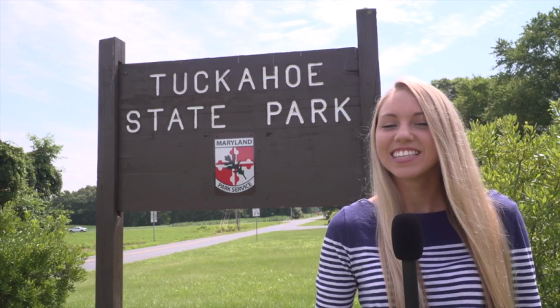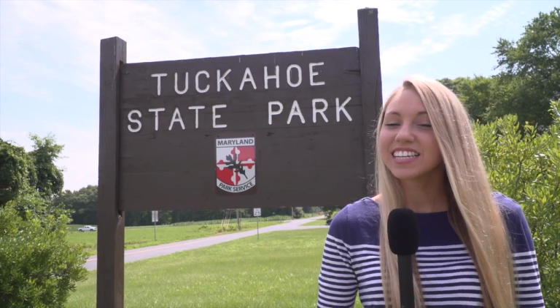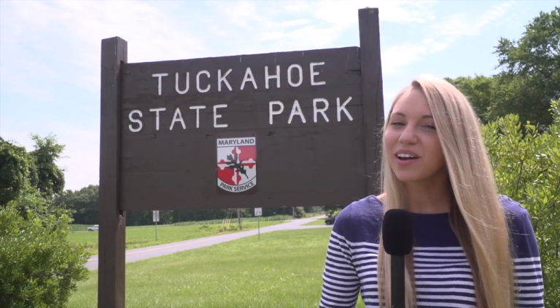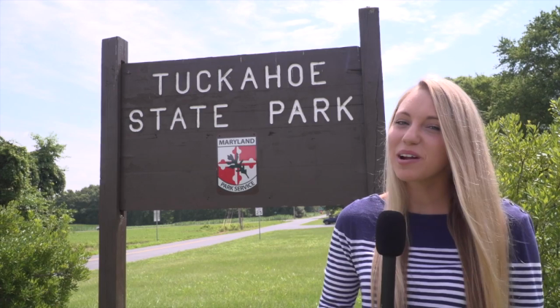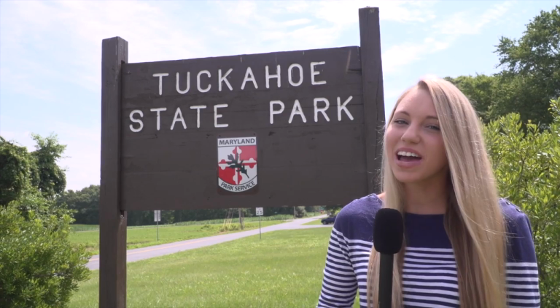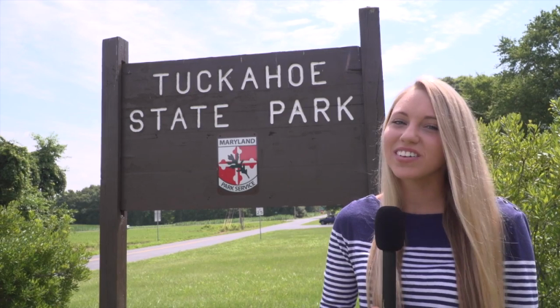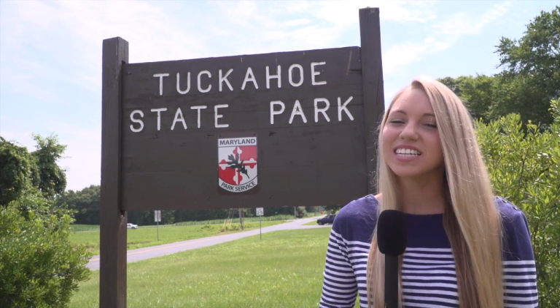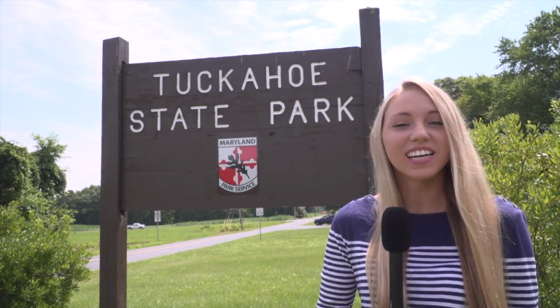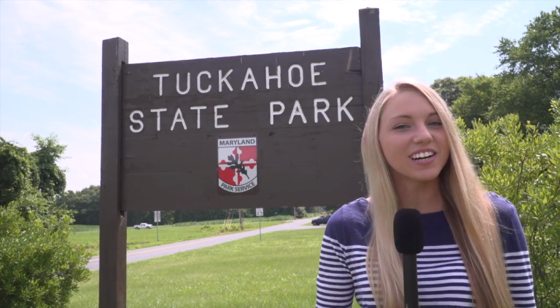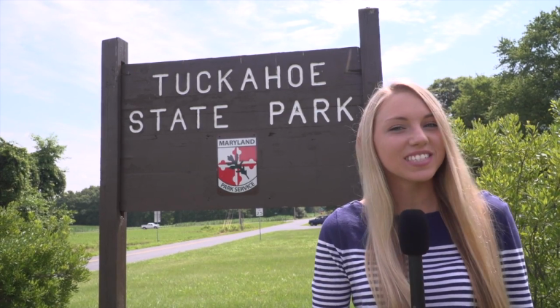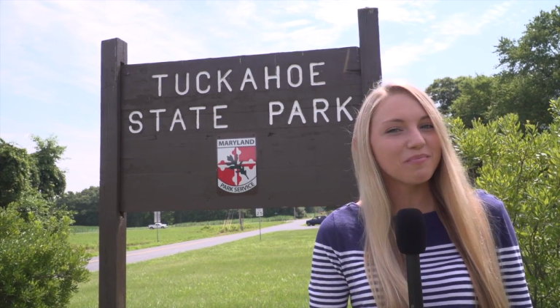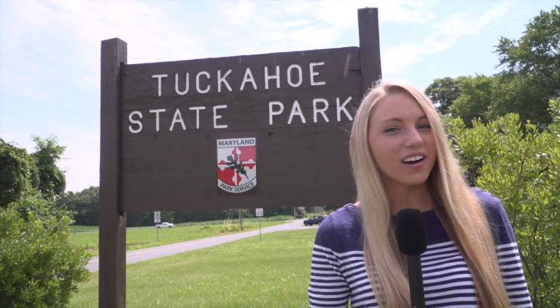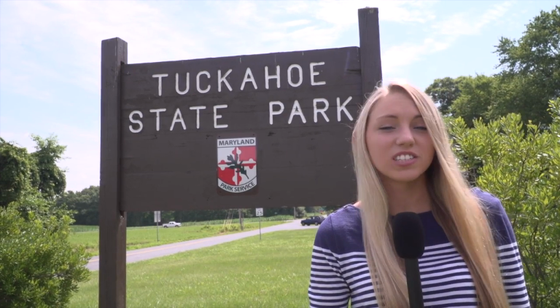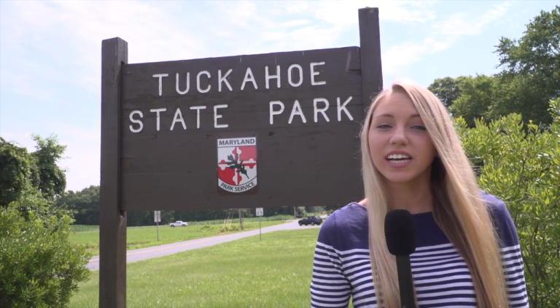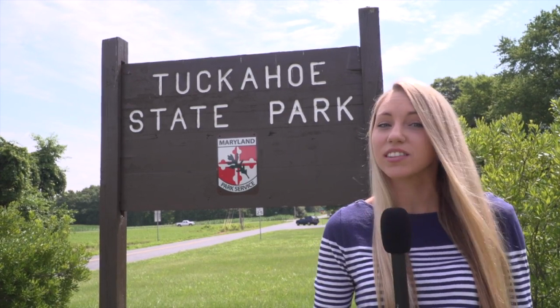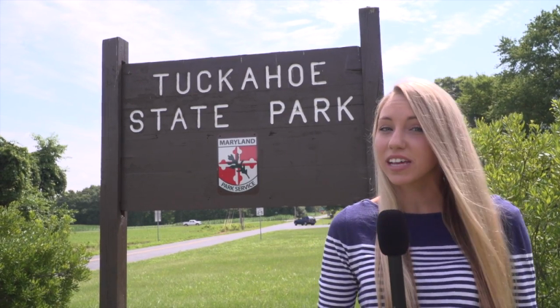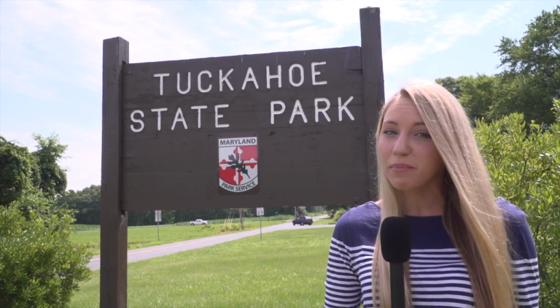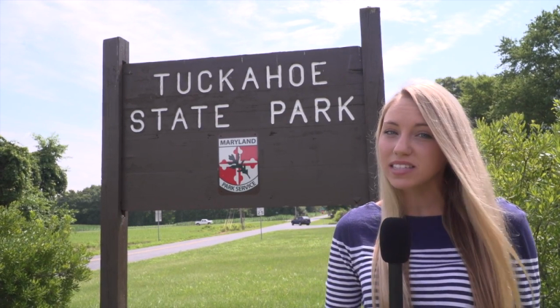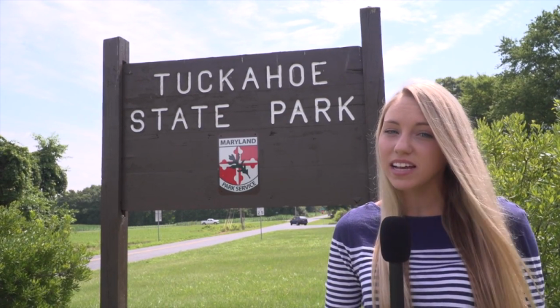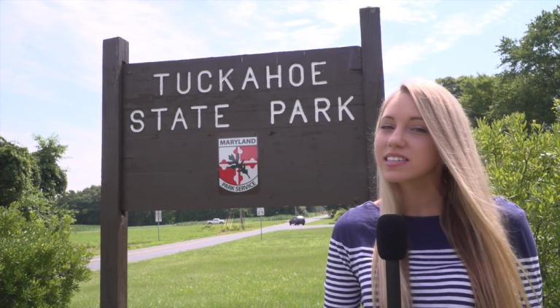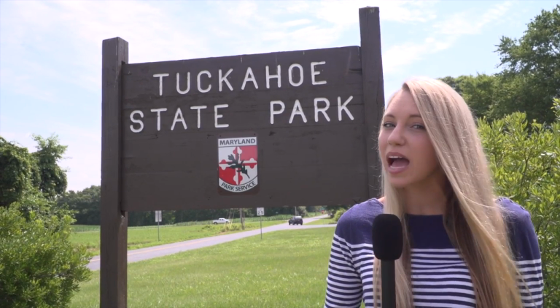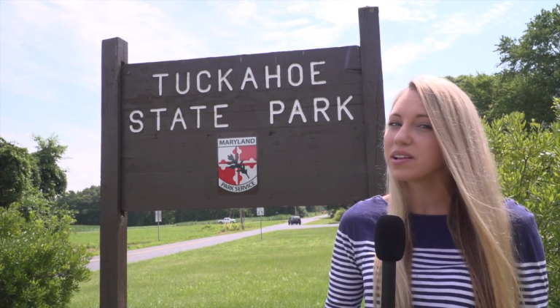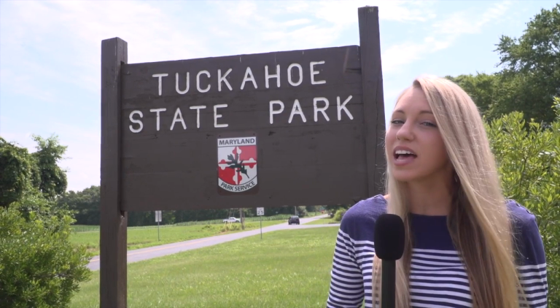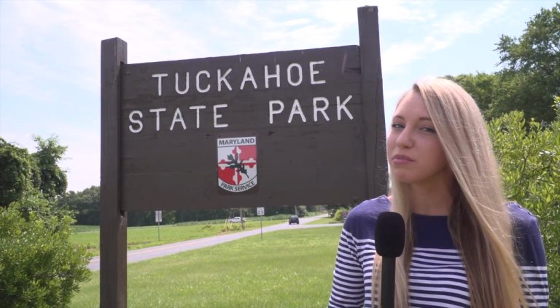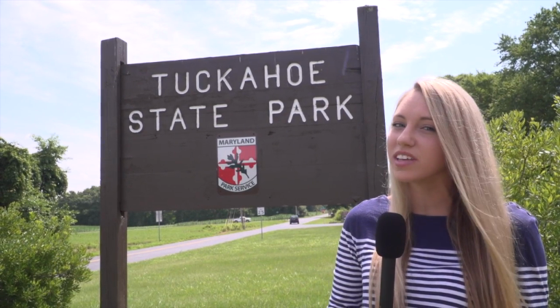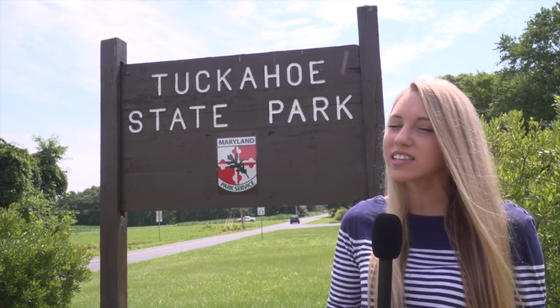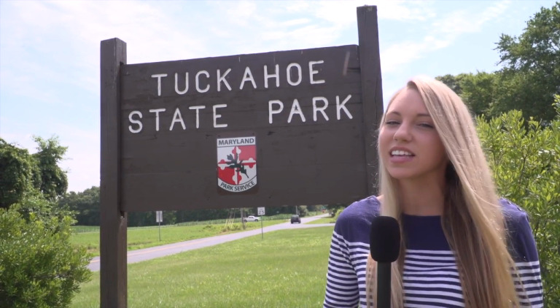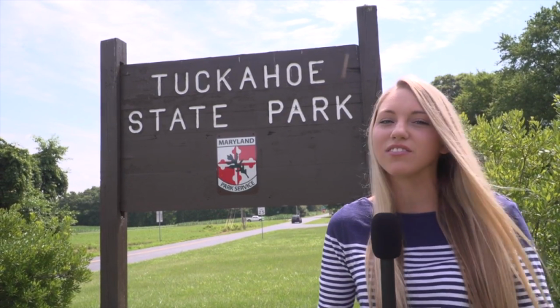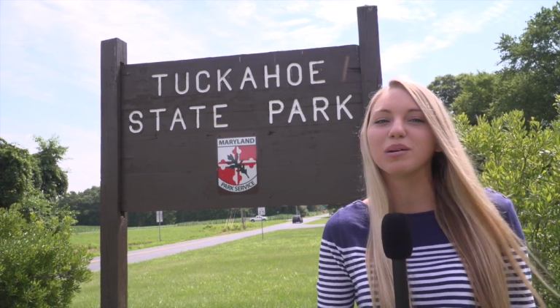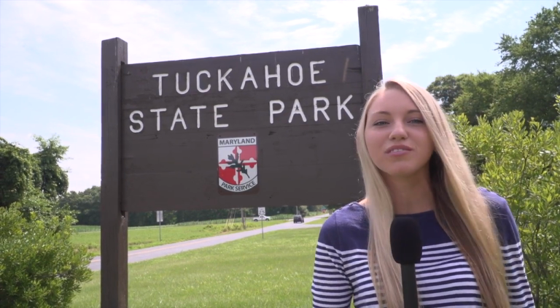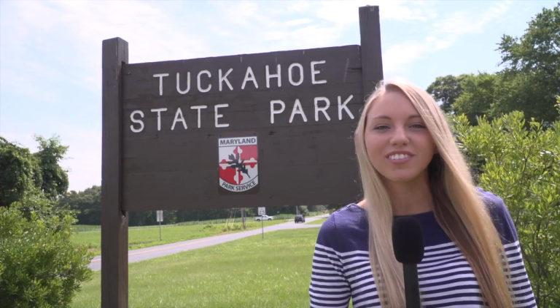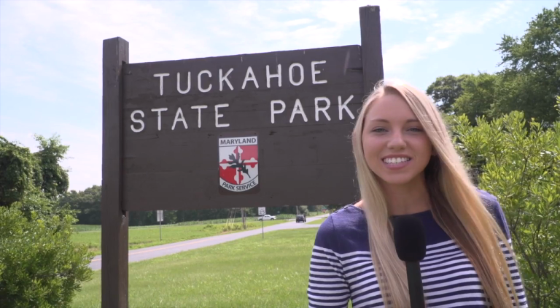Today we are back visiting Tuckahoe State Park to check out their camping sites, cabins, and pavilions that they have available for rent.